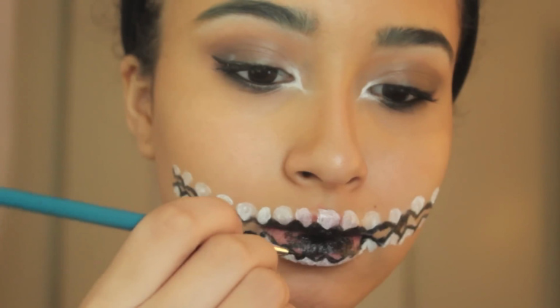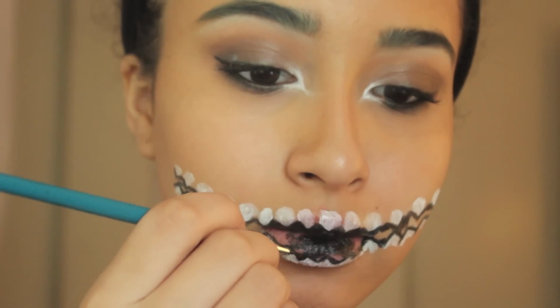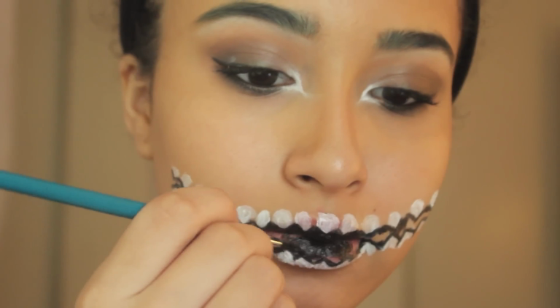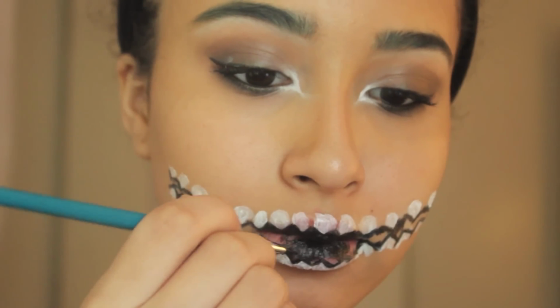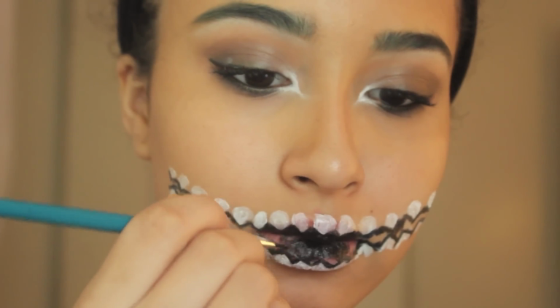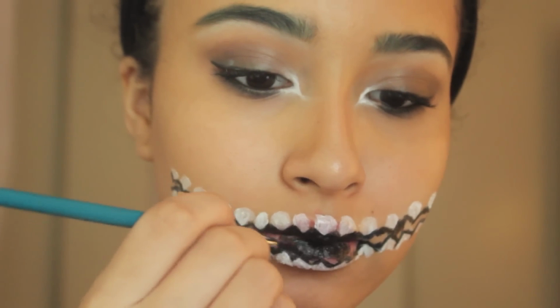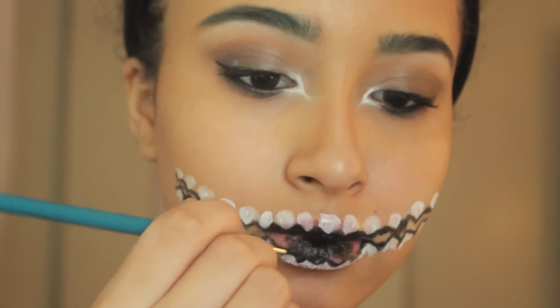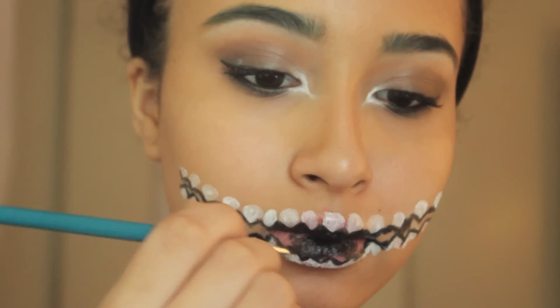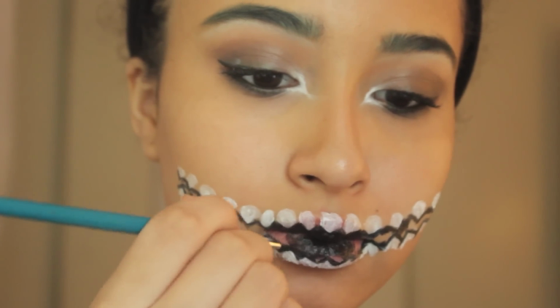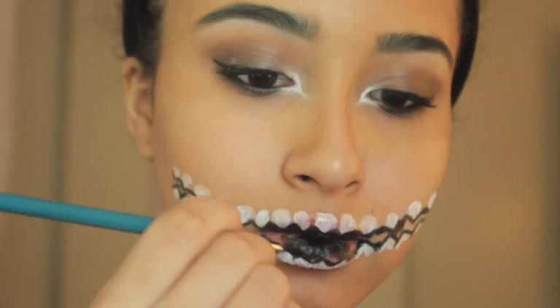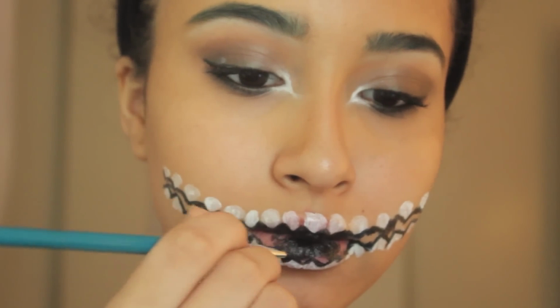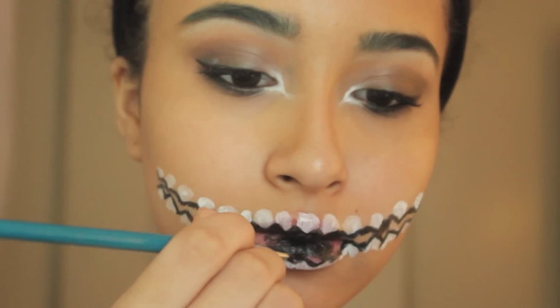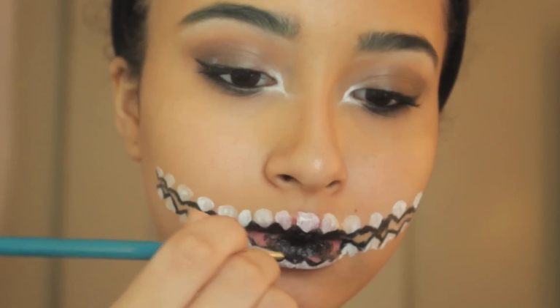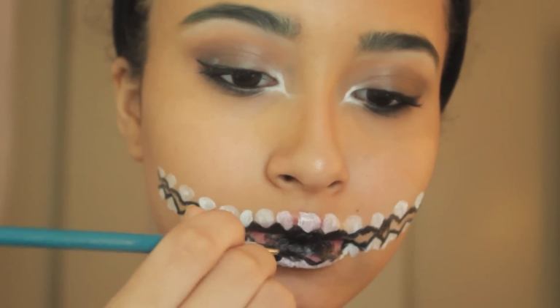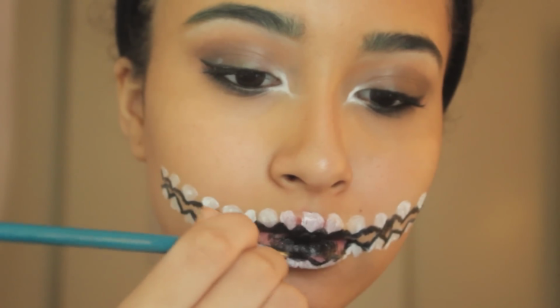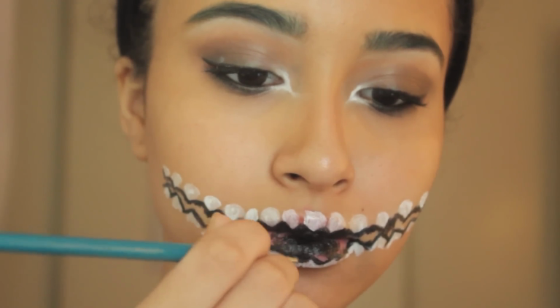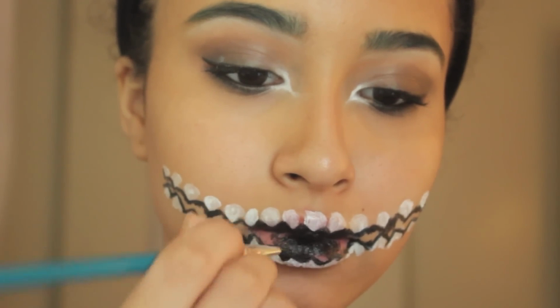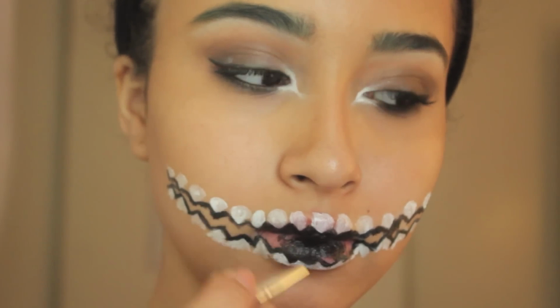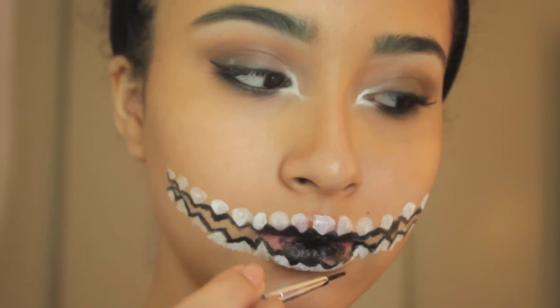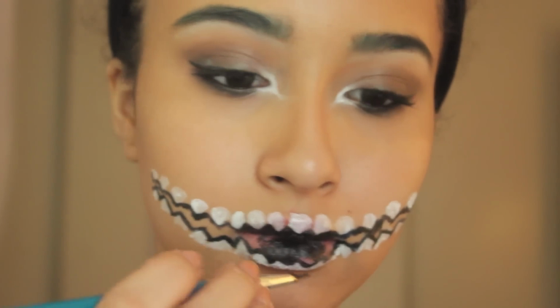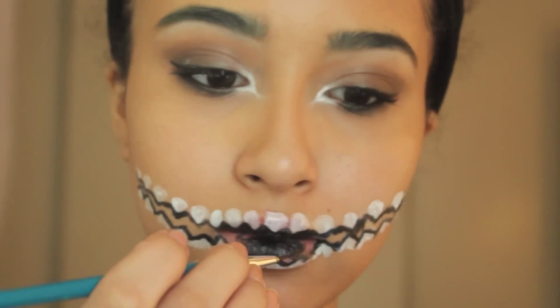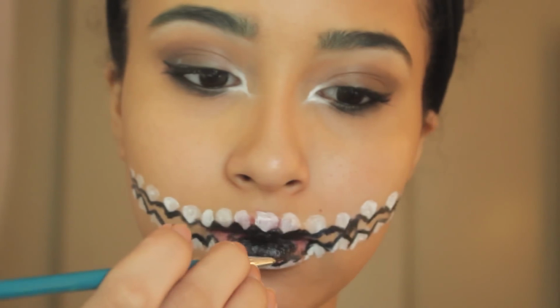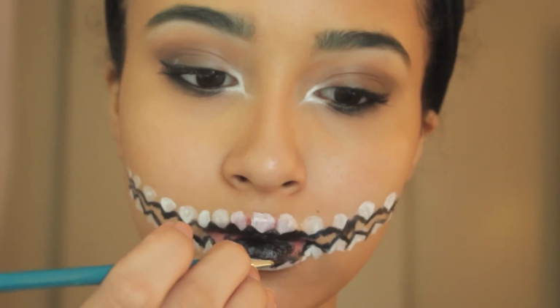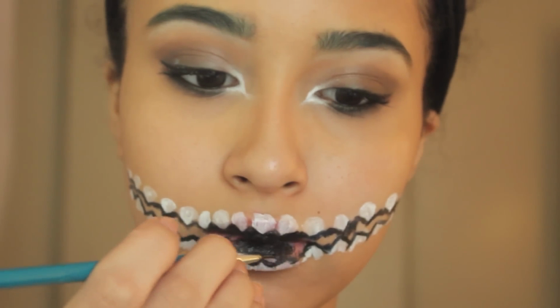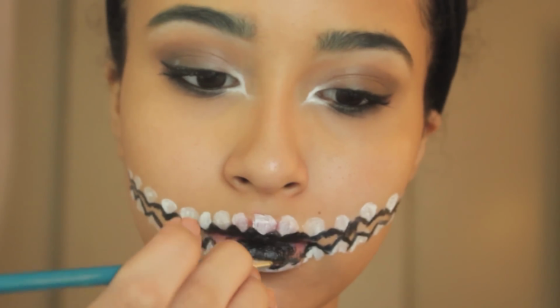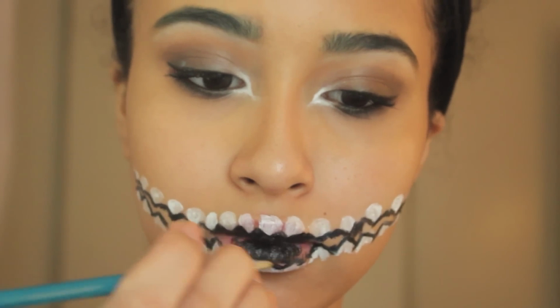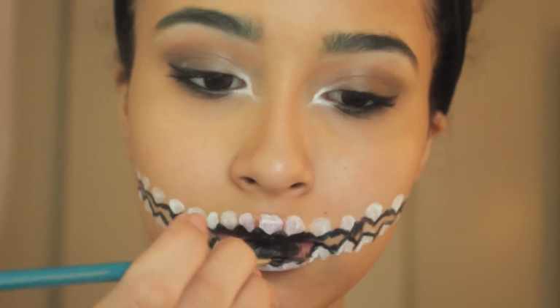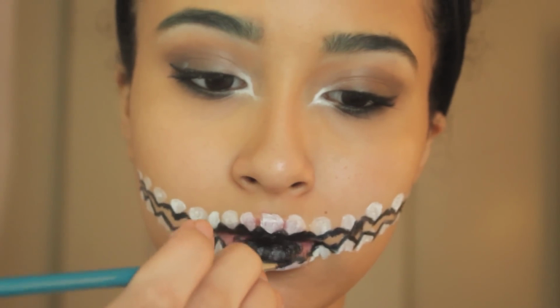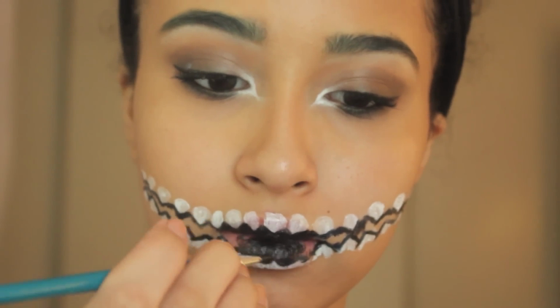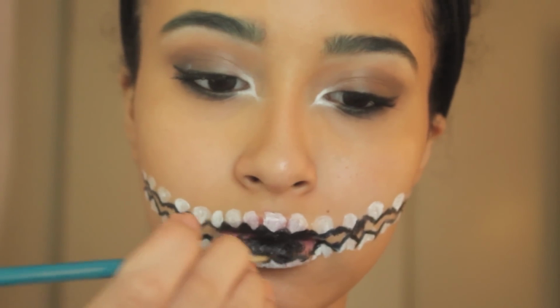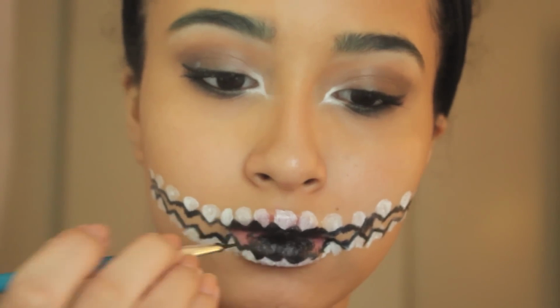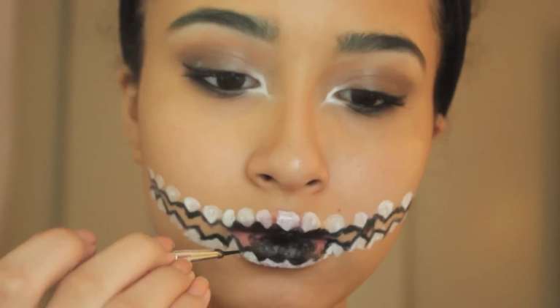Once you've done that to all of your teeth, this is how it's going to look. Just start filling in all of the blank spots from there.